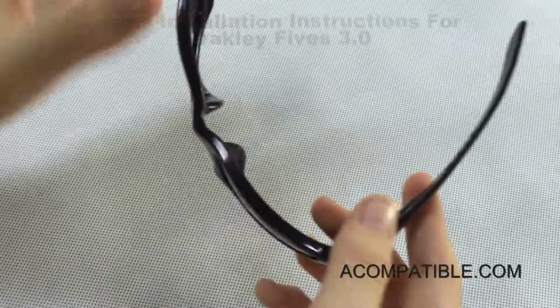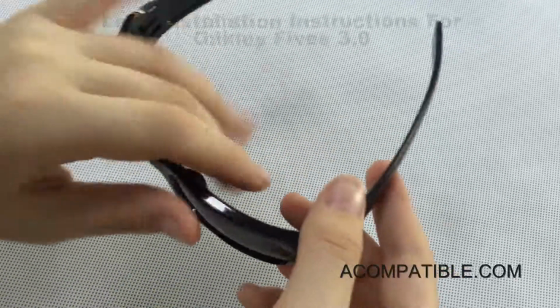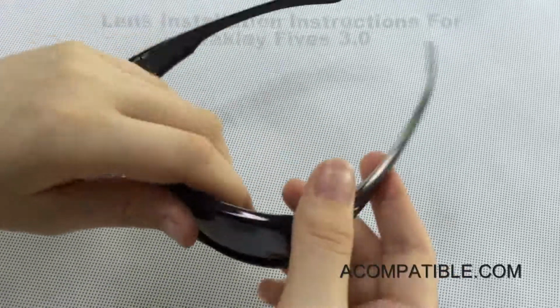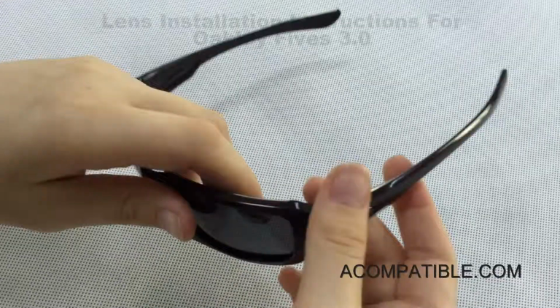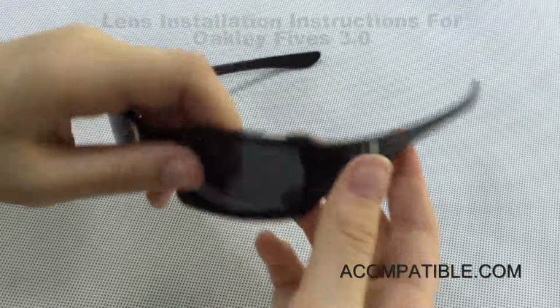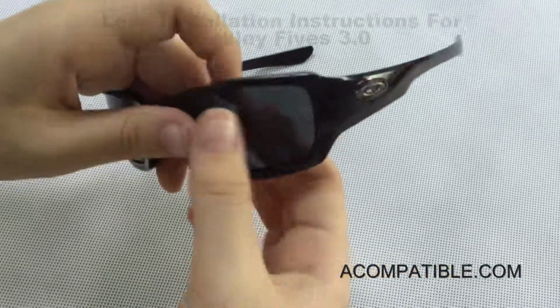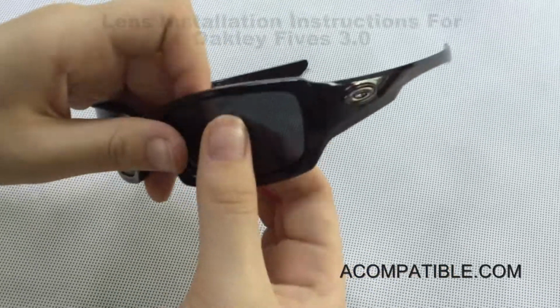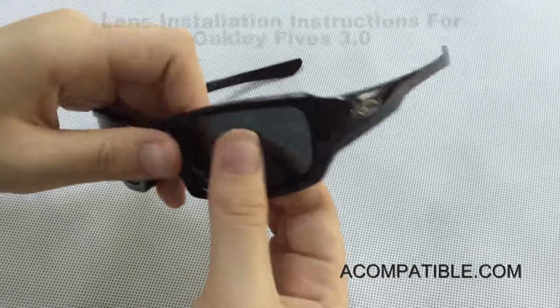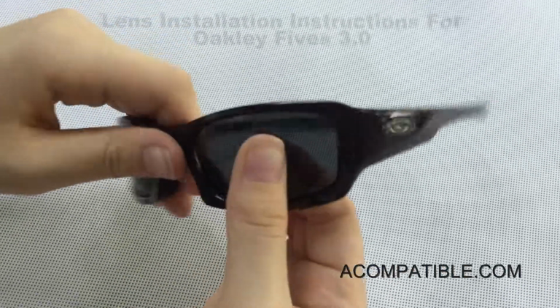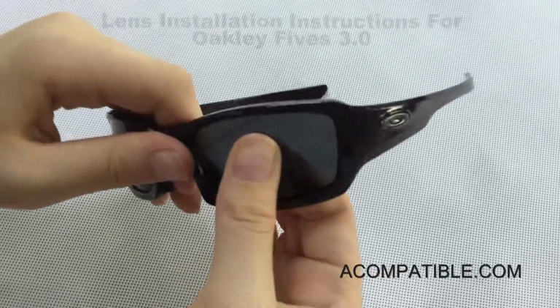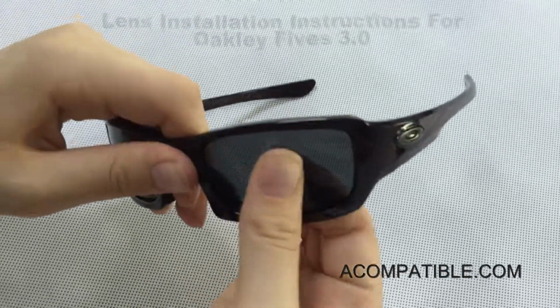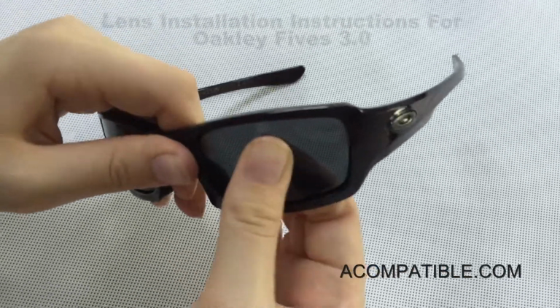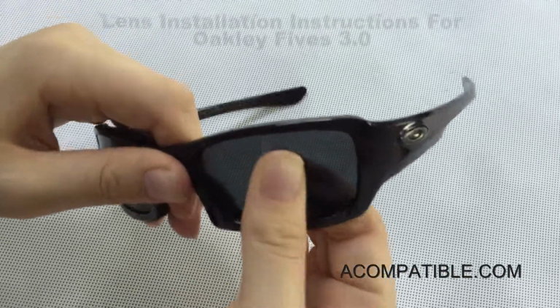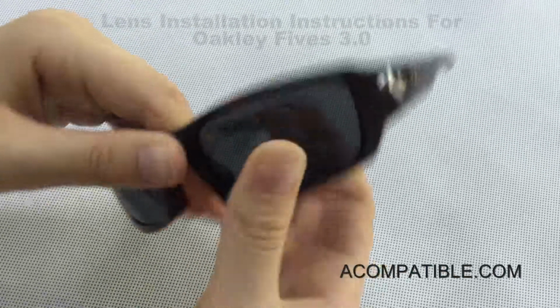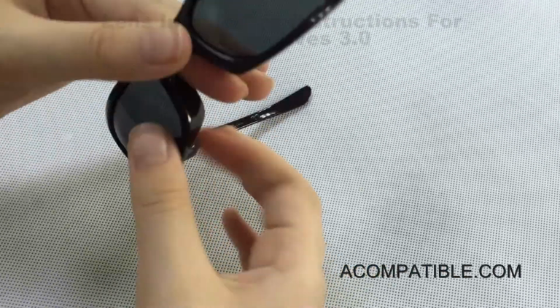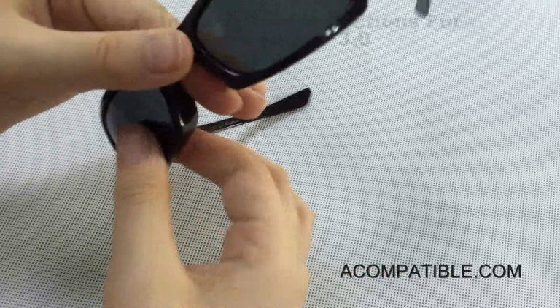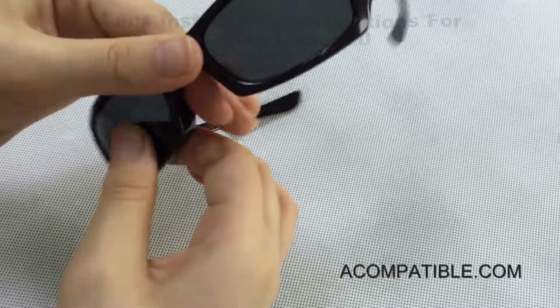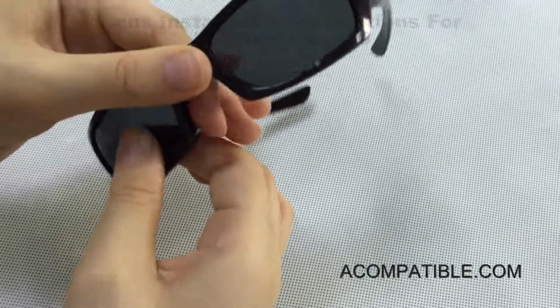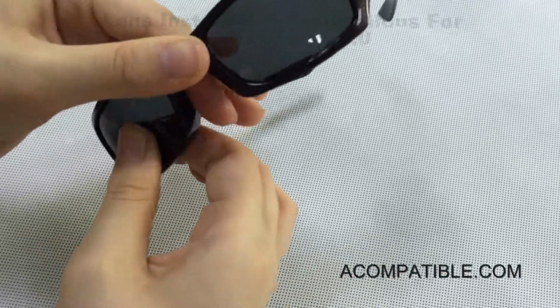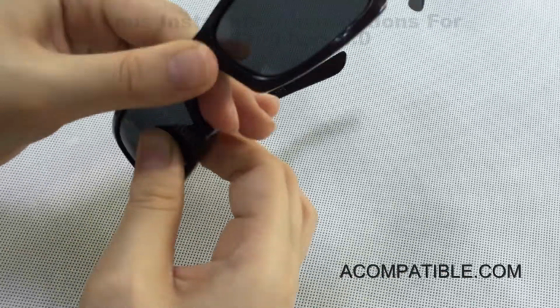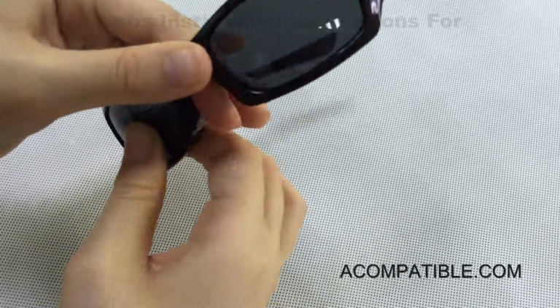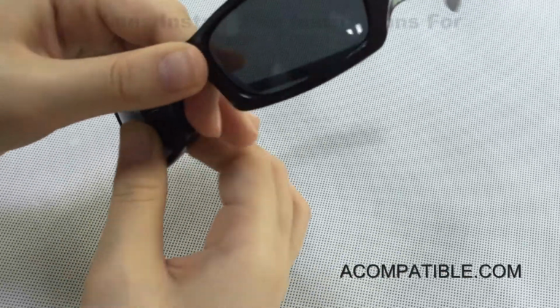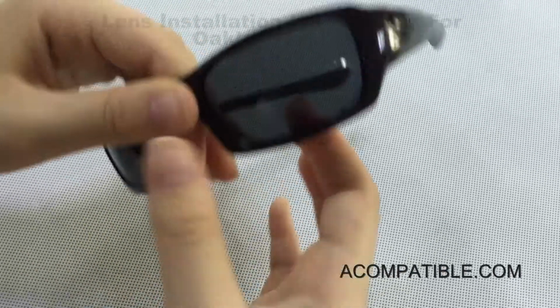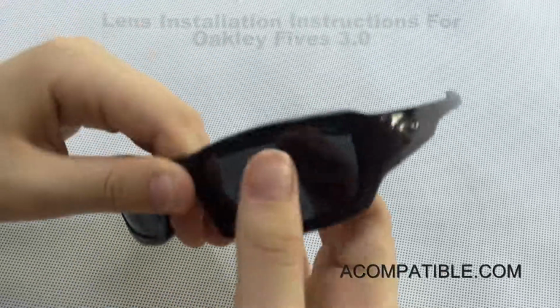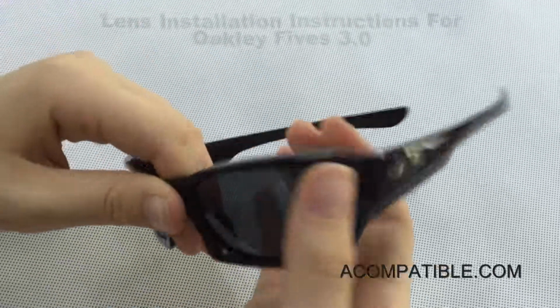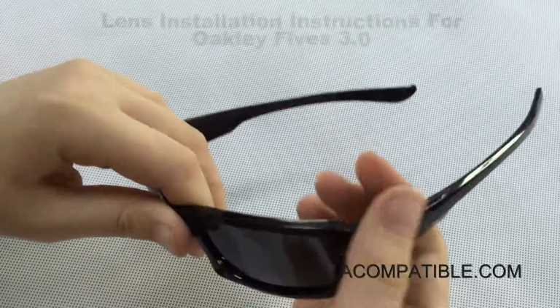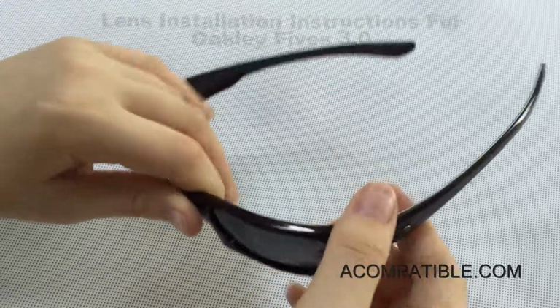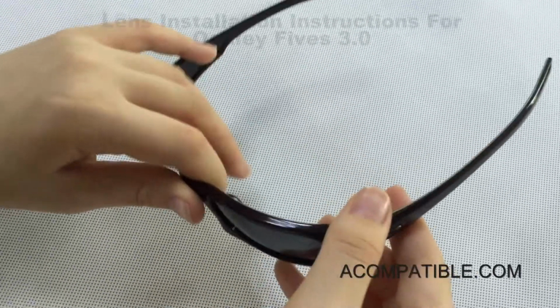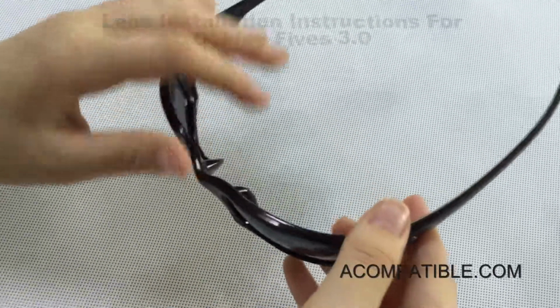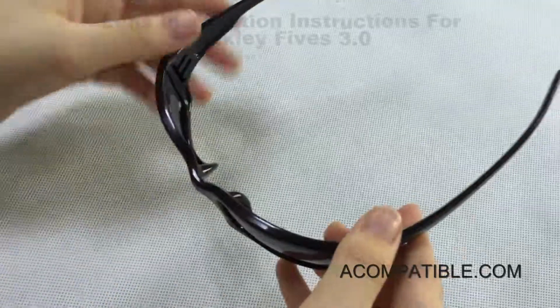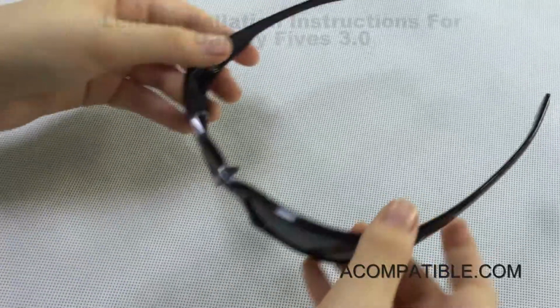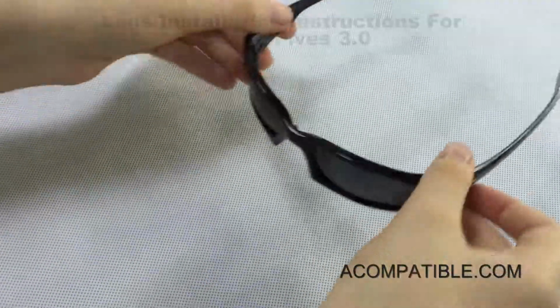To make sure your lenses are secure, try to move them back and forth. If they don't move, that means you did it properly.